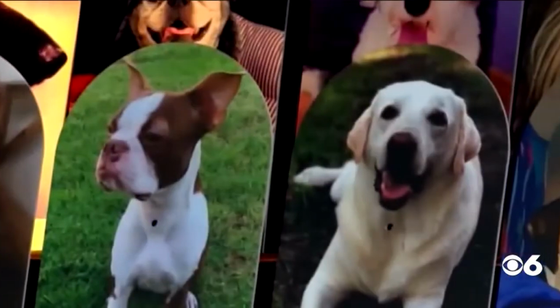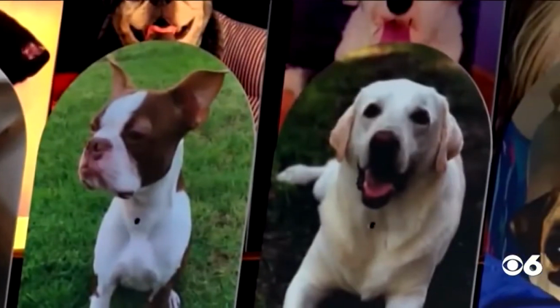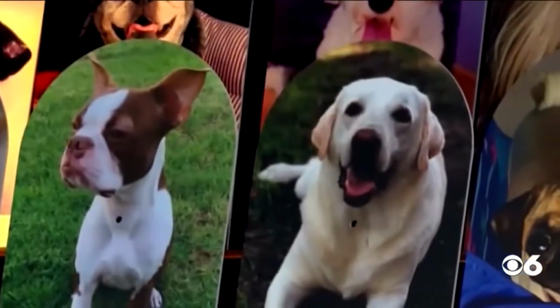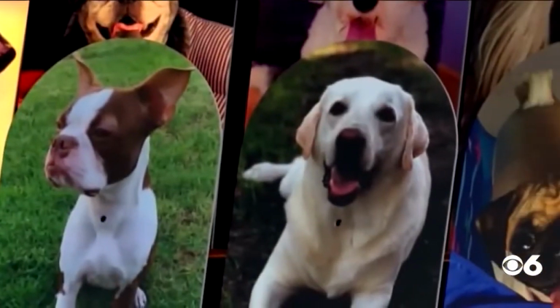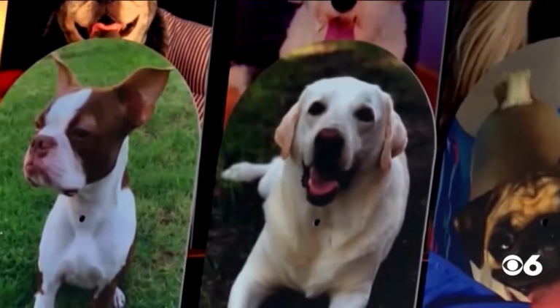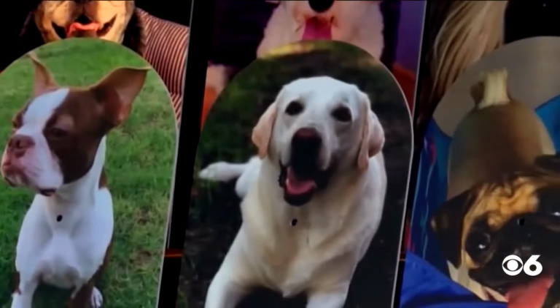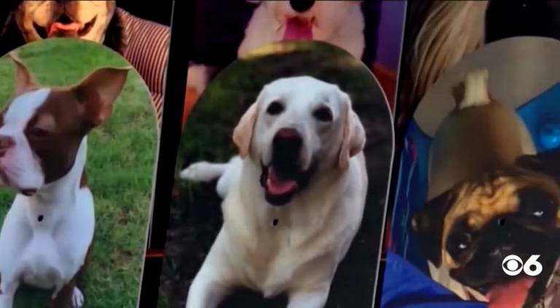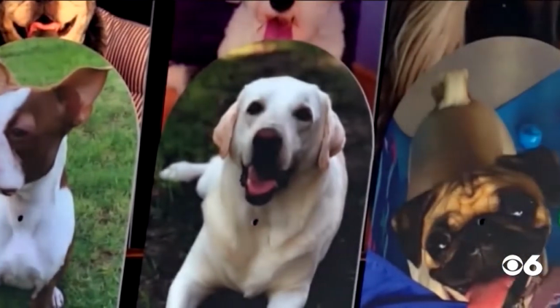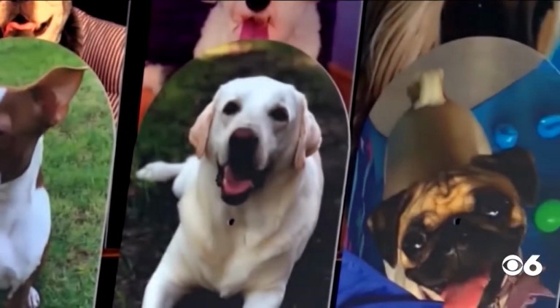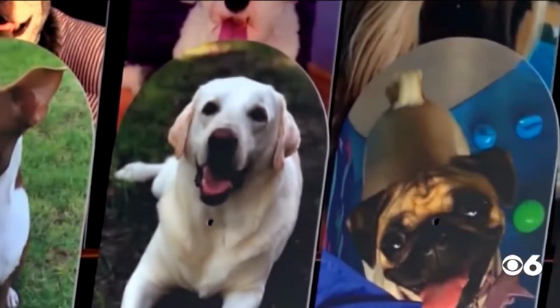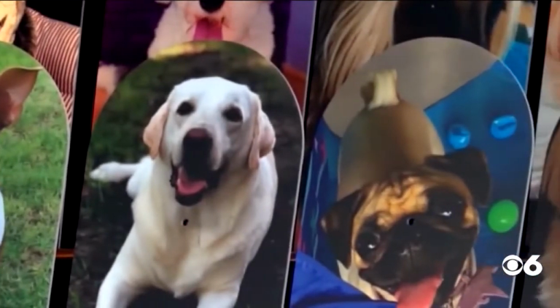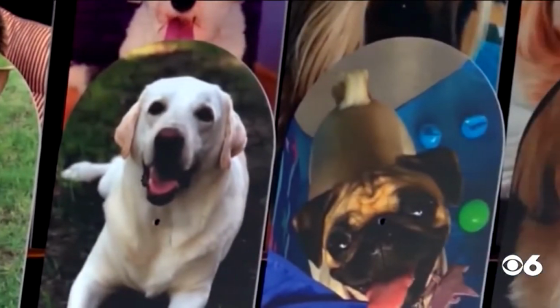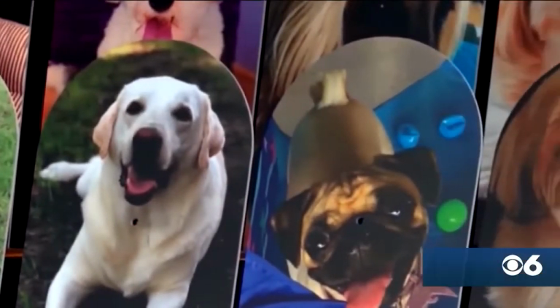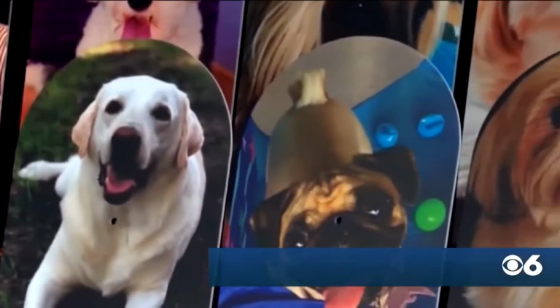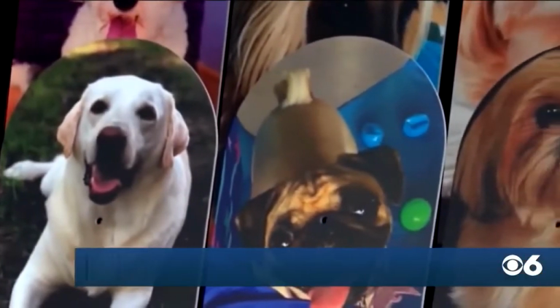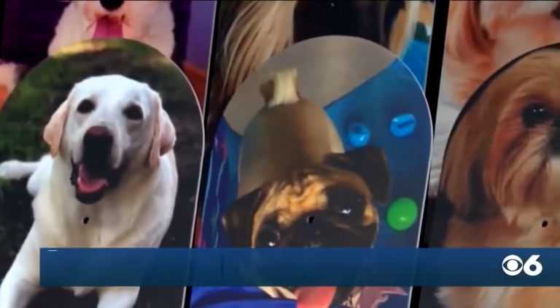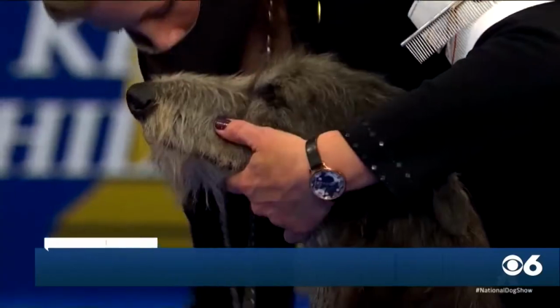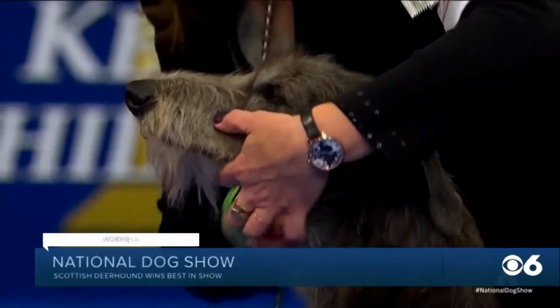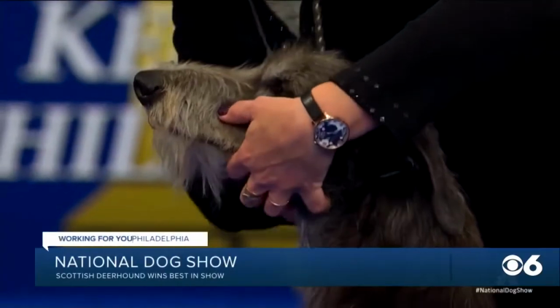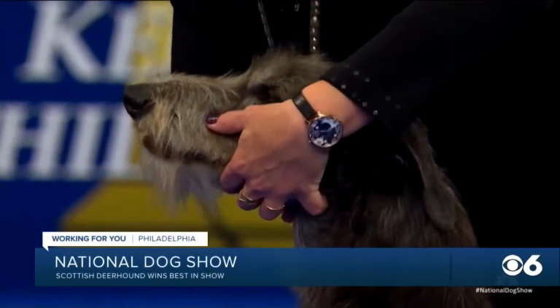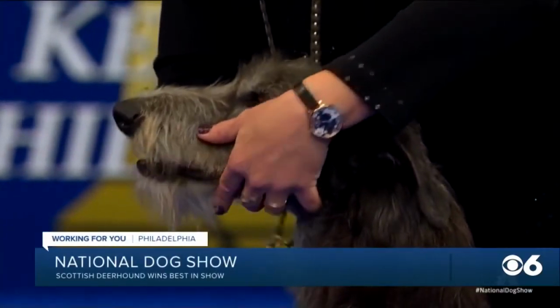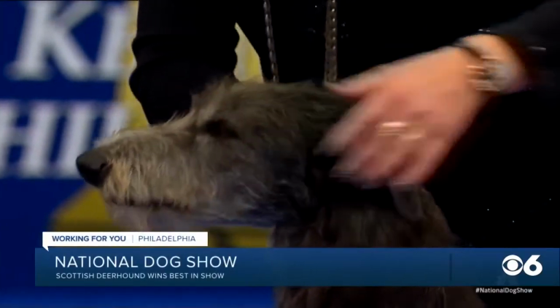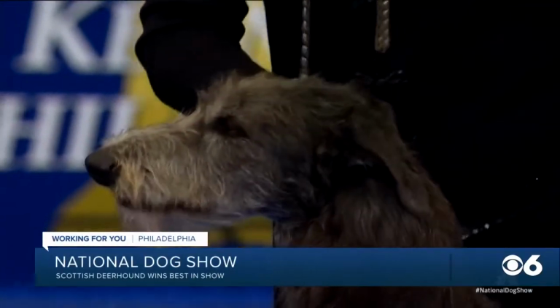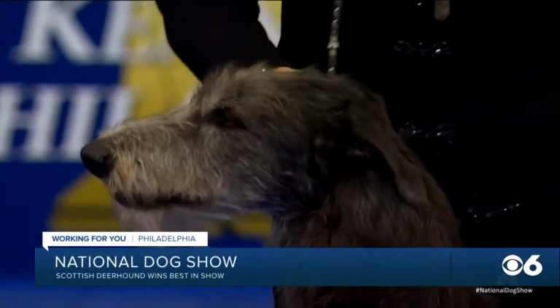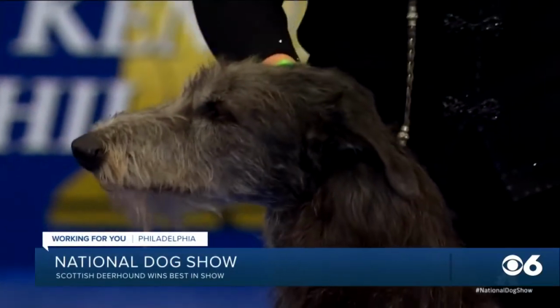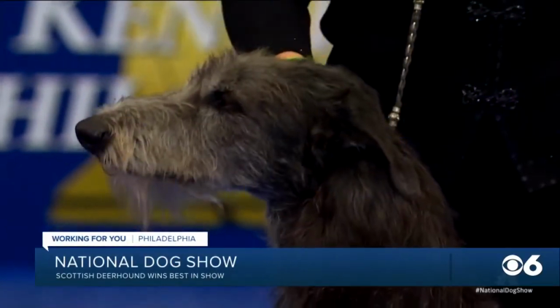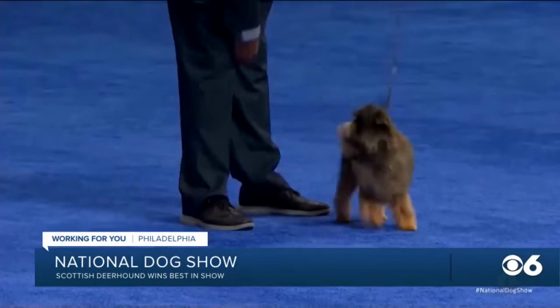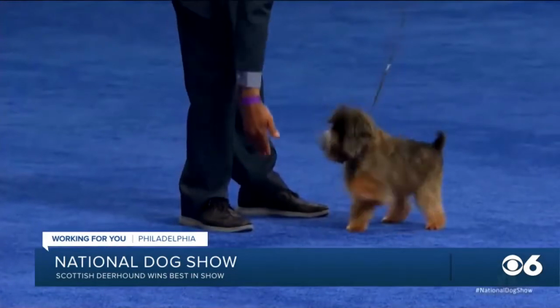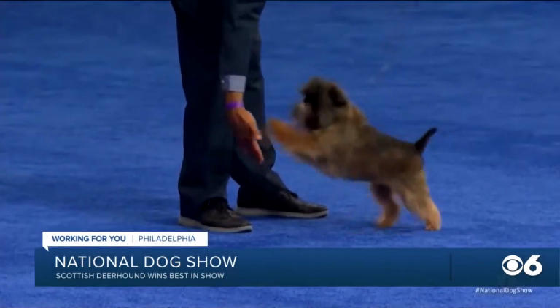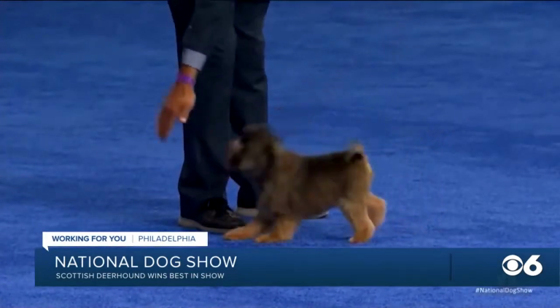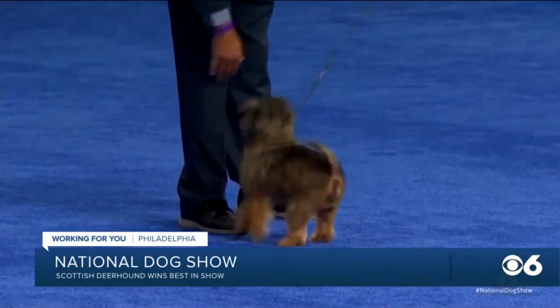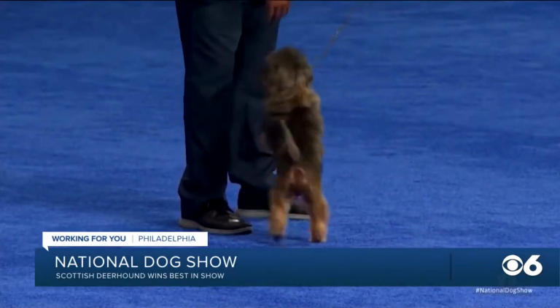For the first time in its 135-year history, a Scottish deerhound took home top honors in the dog show.